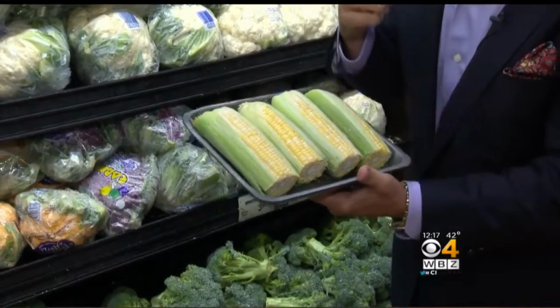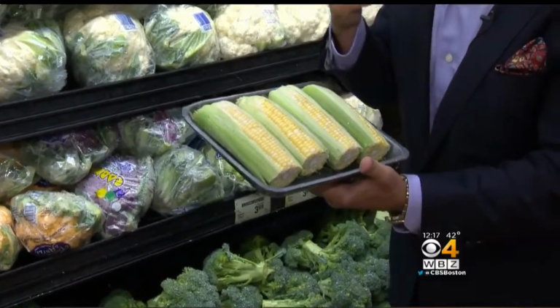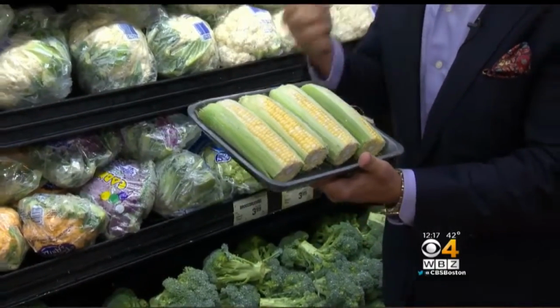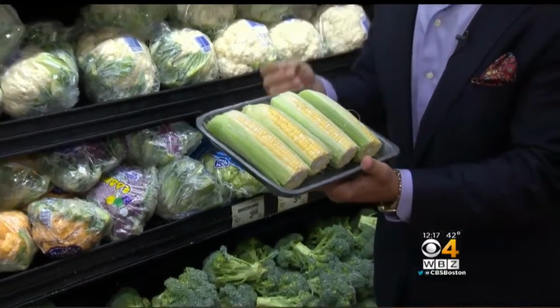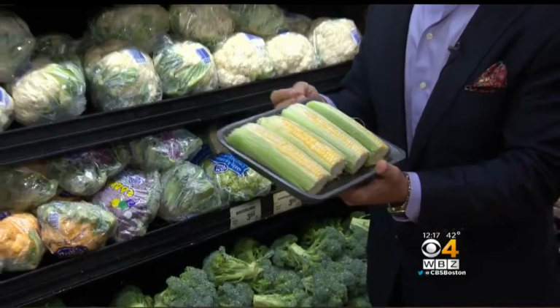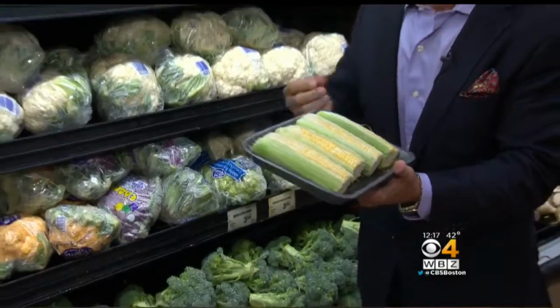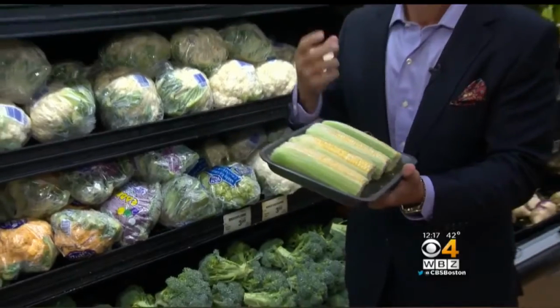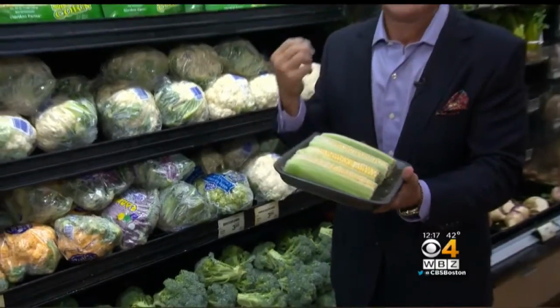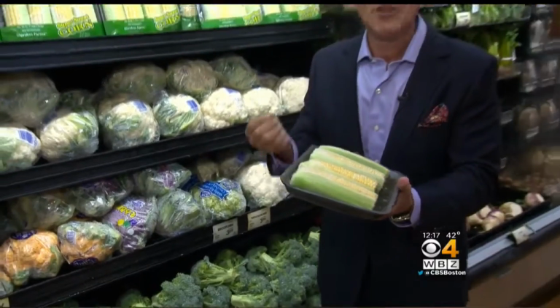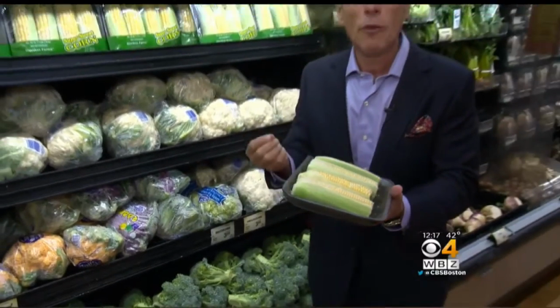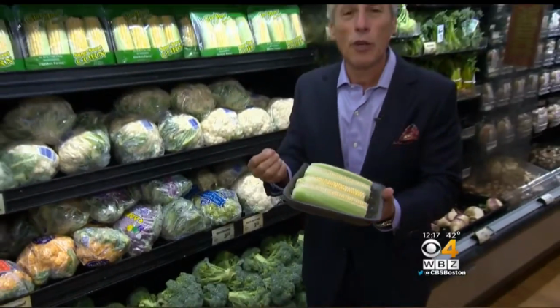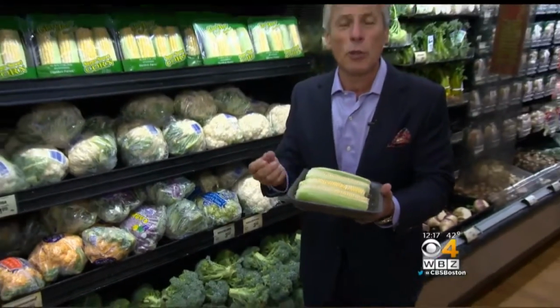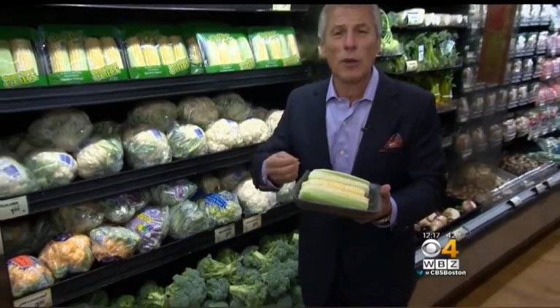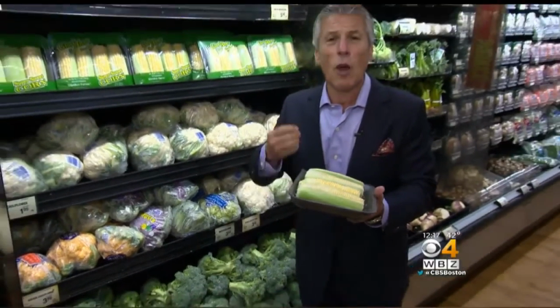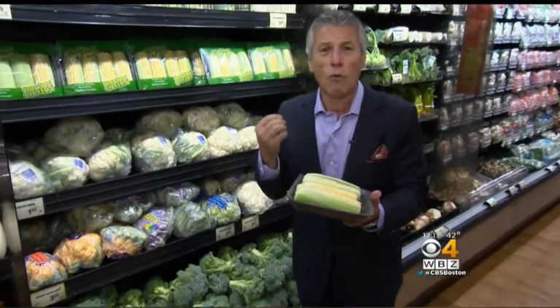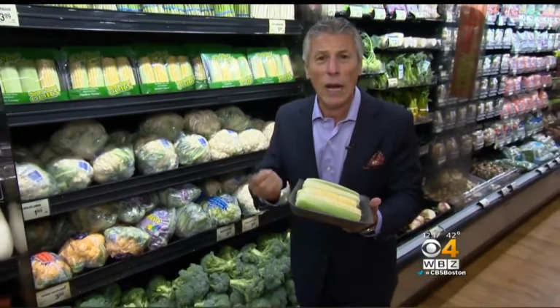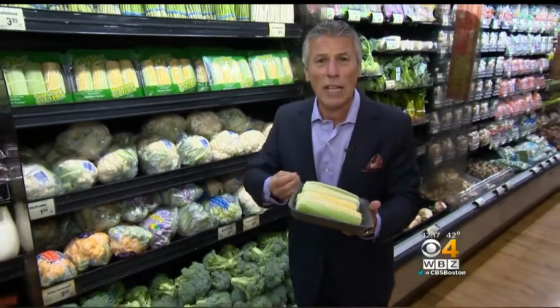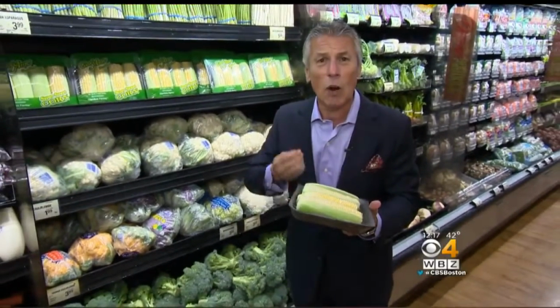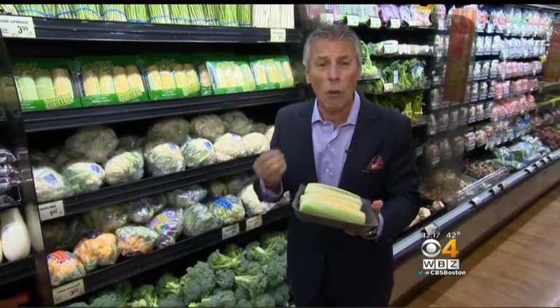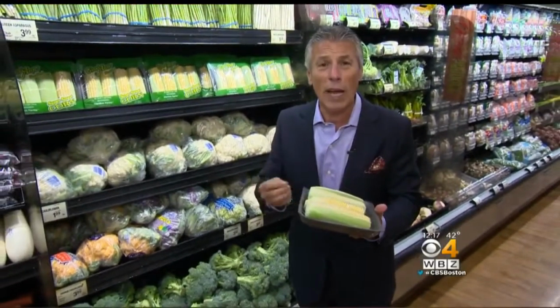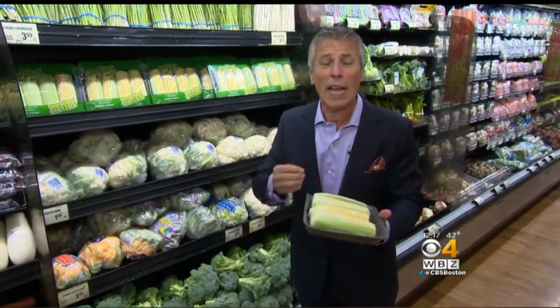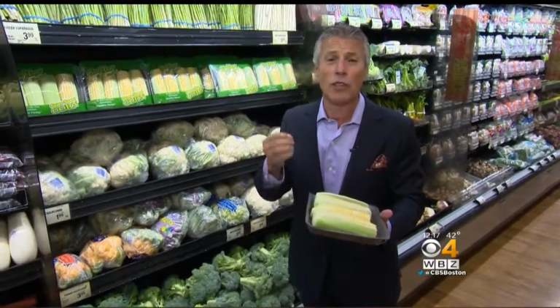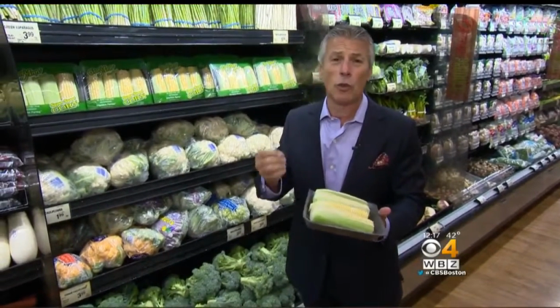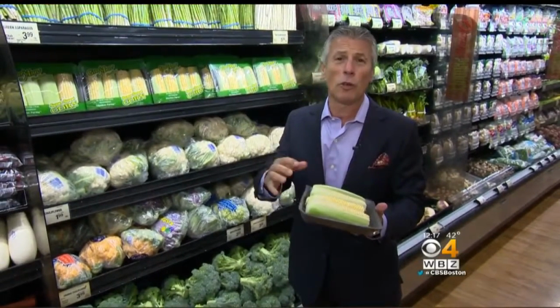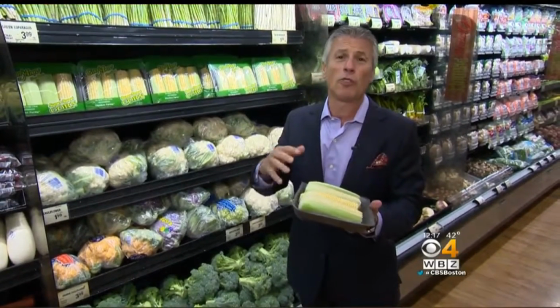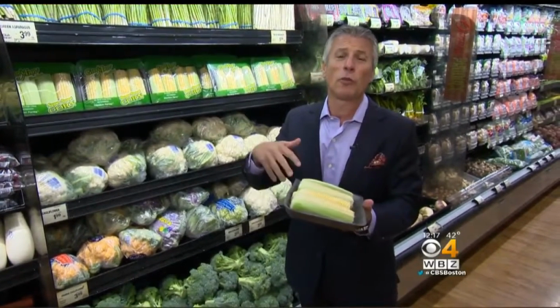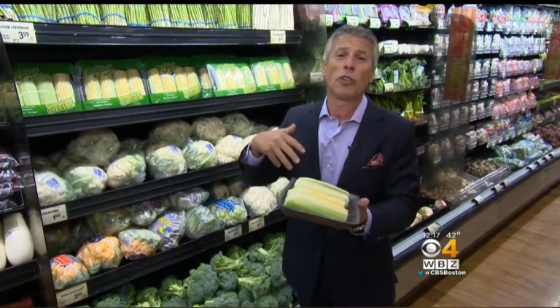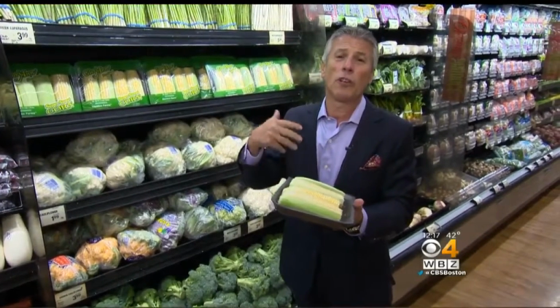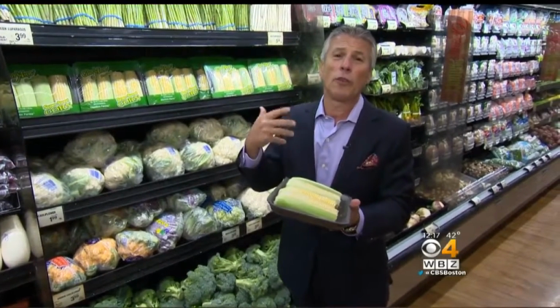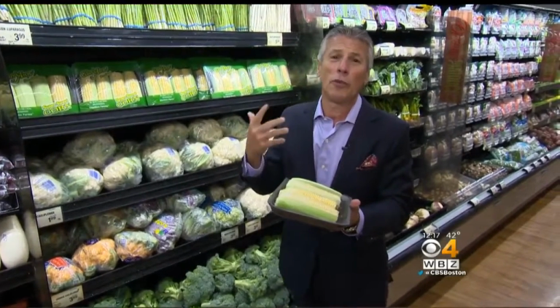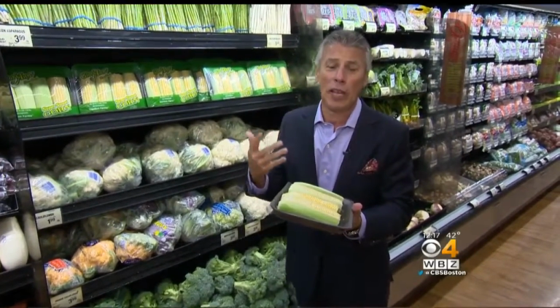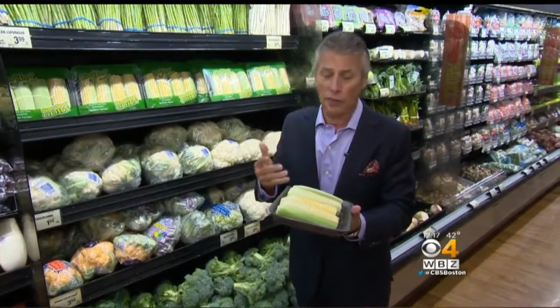When you bring them home, put them in the refrigerator right away and enjoy them just within a few days.